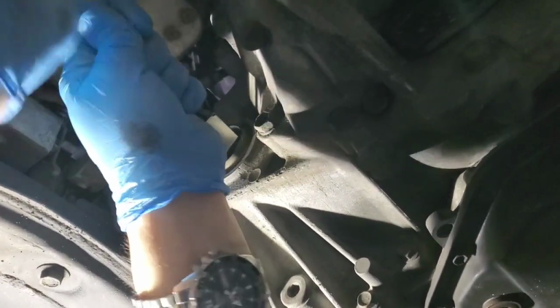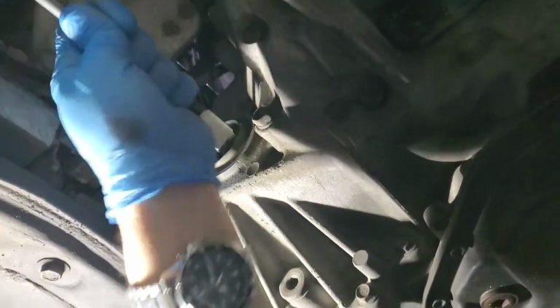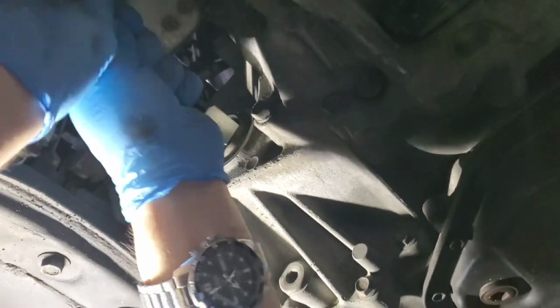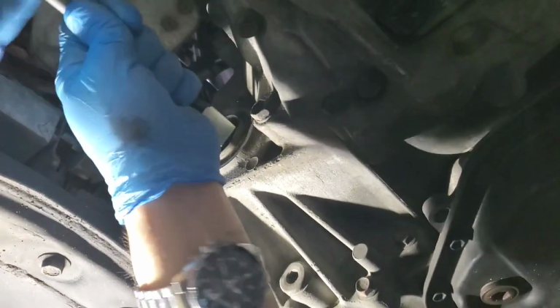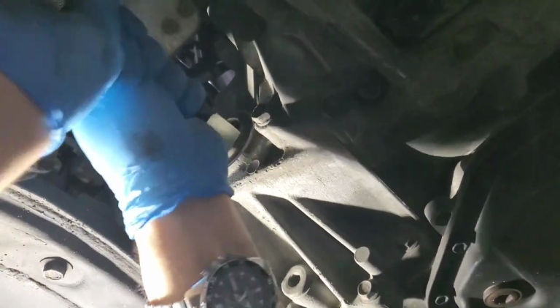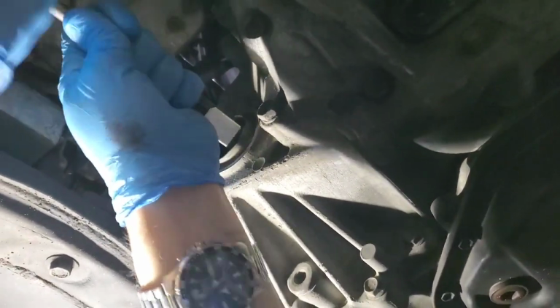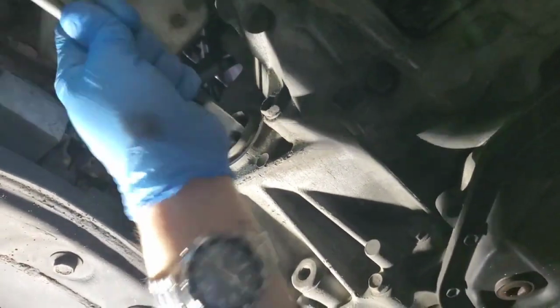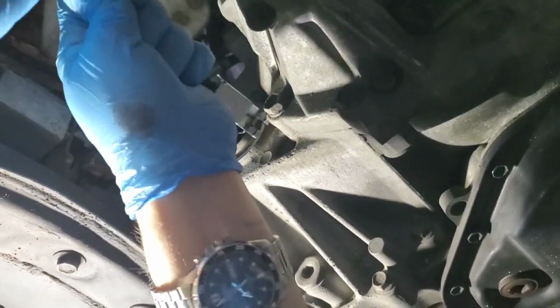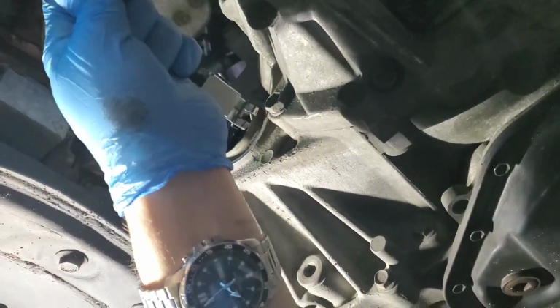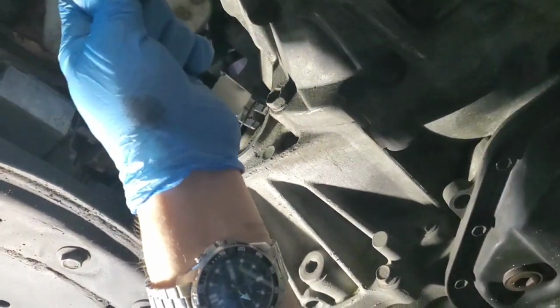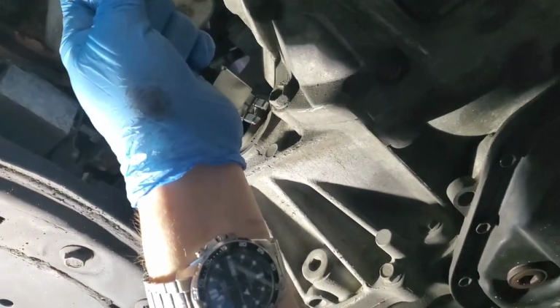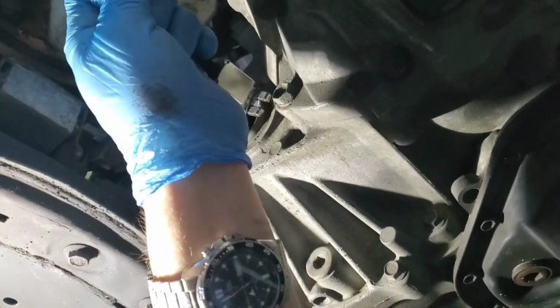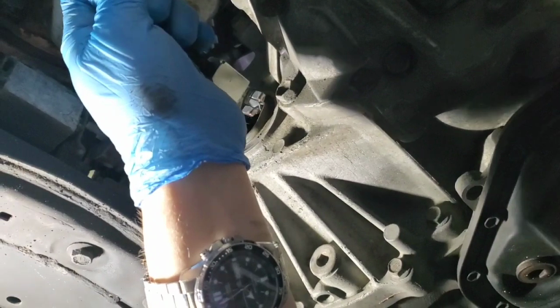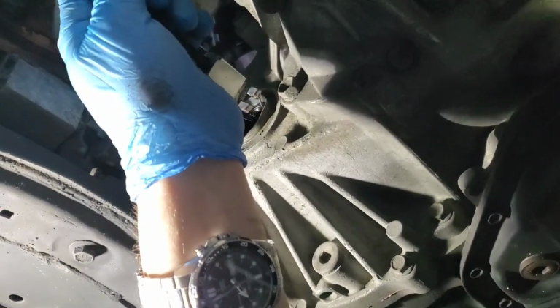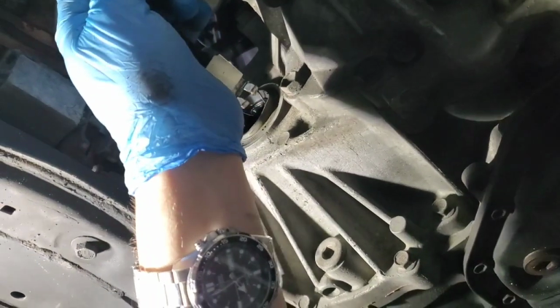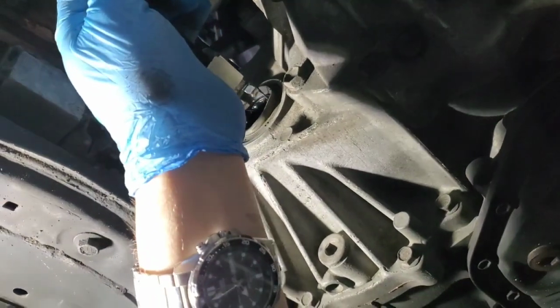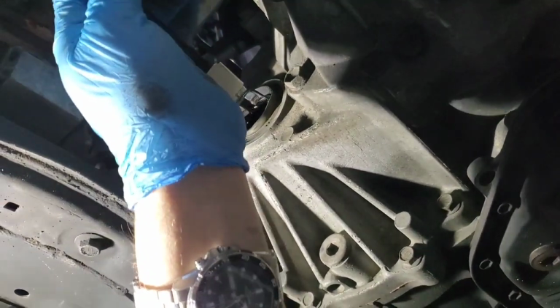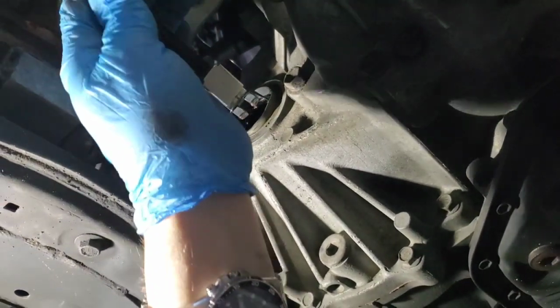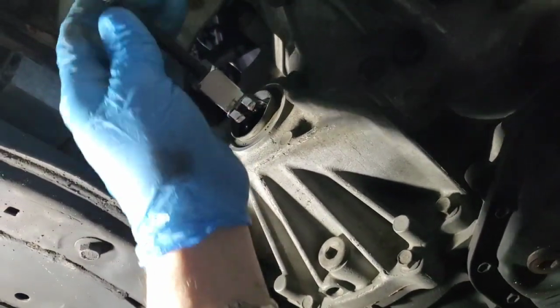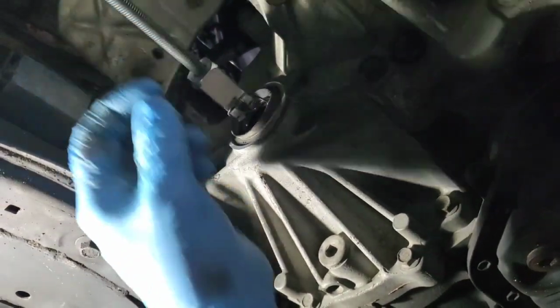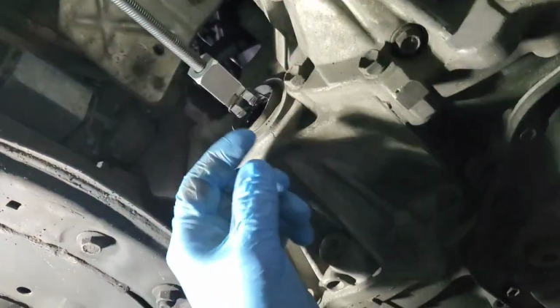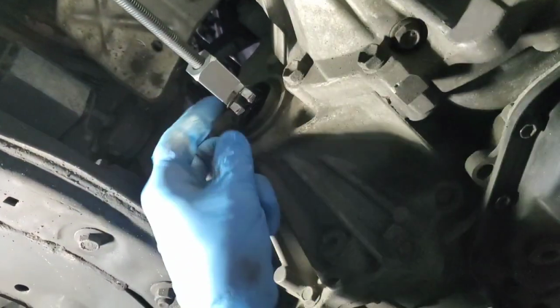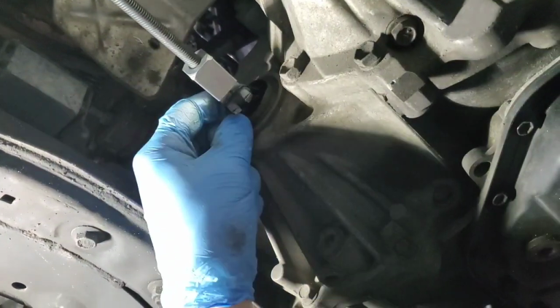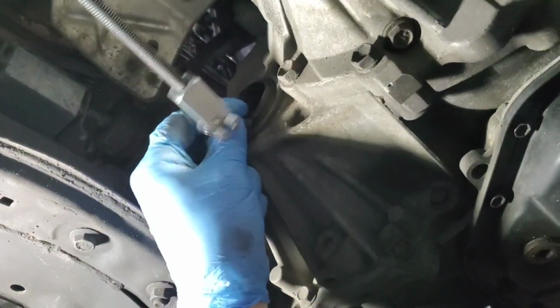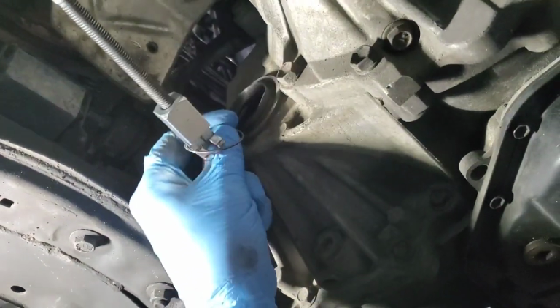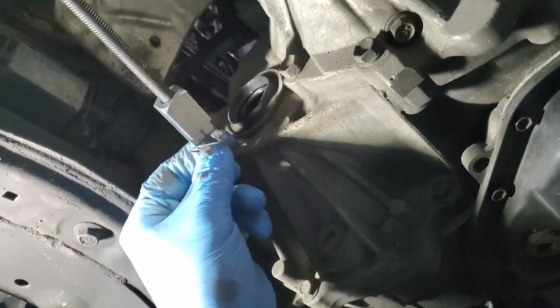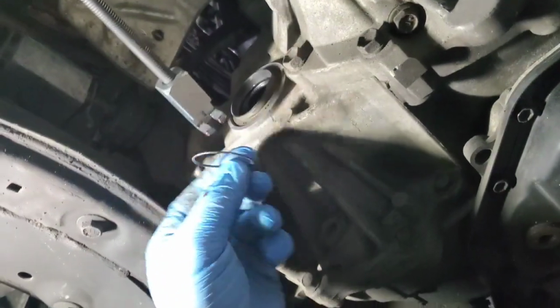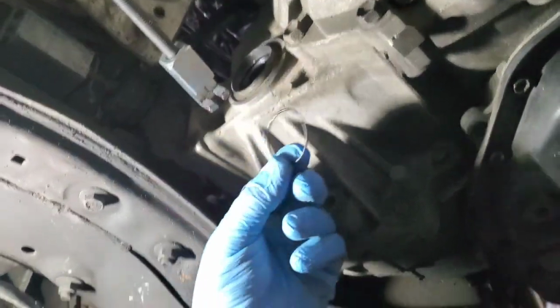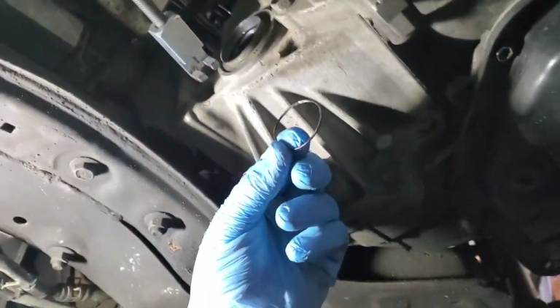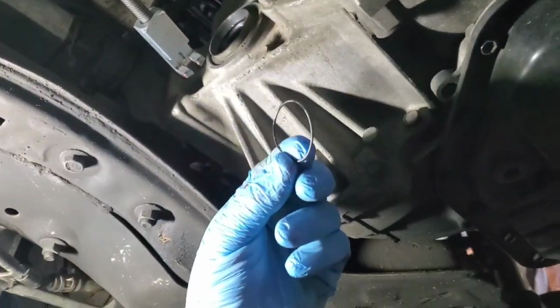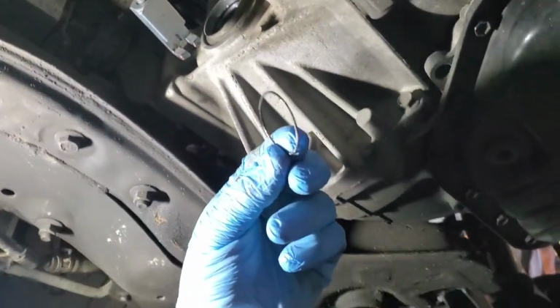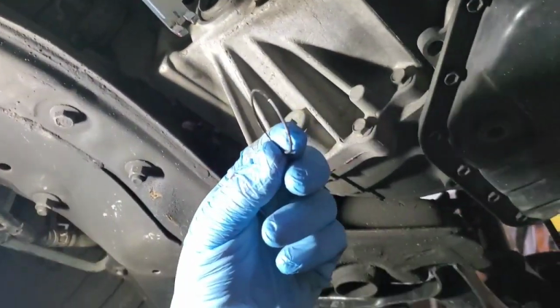The transmission started leaking, so there's a port coming off.